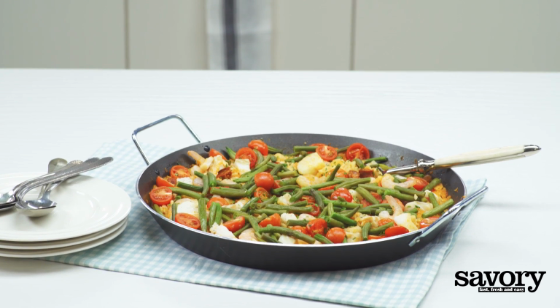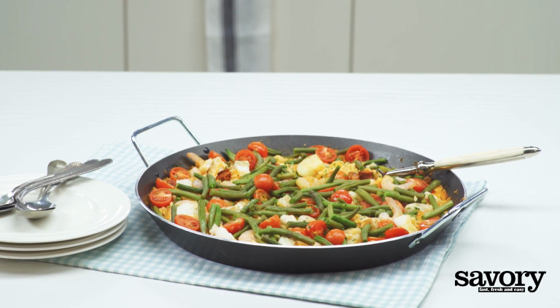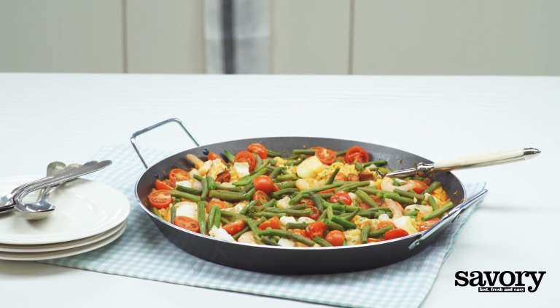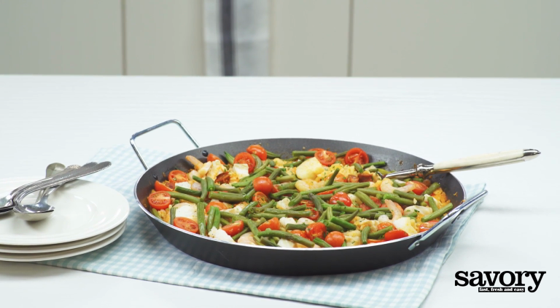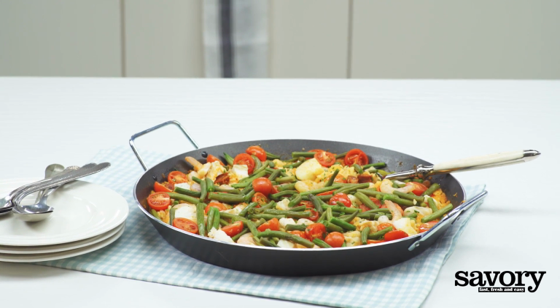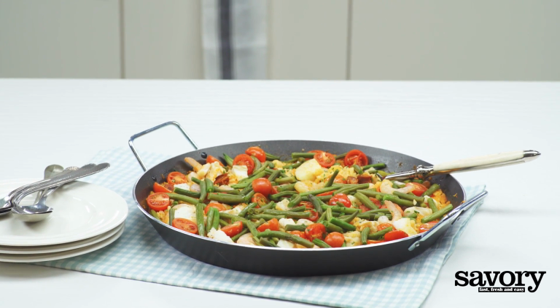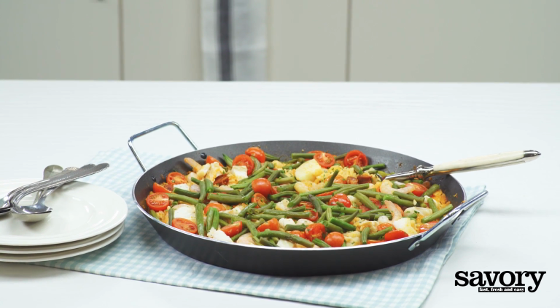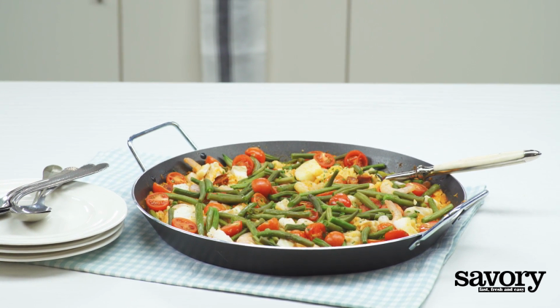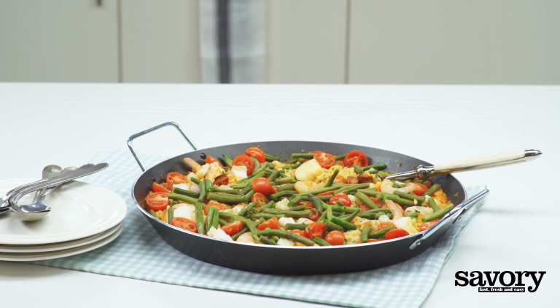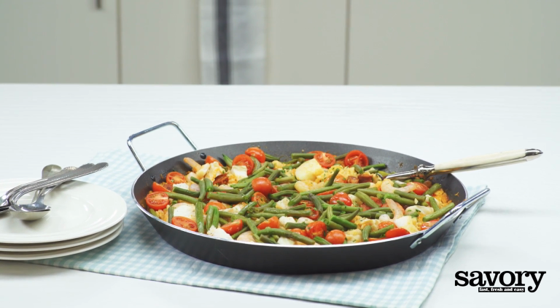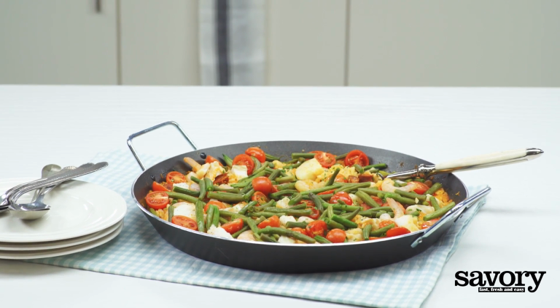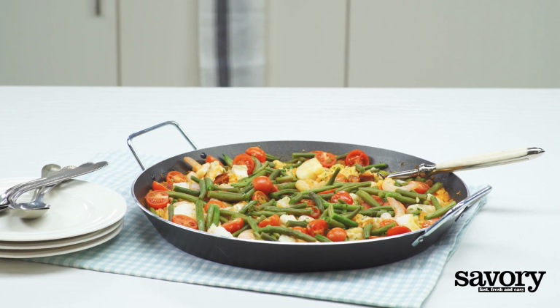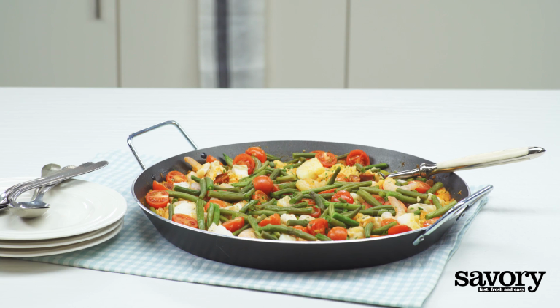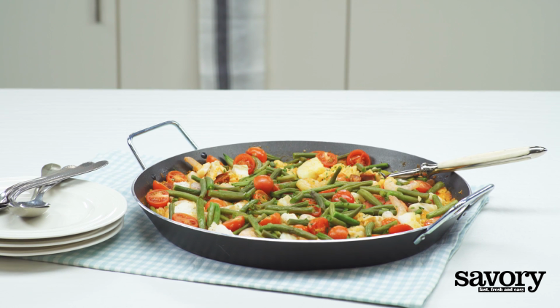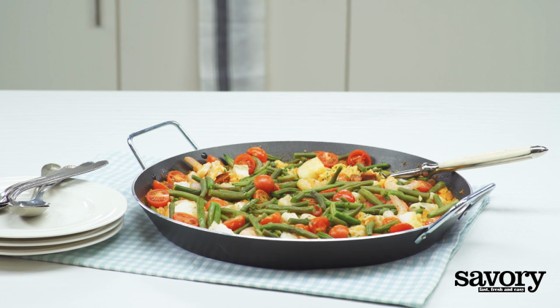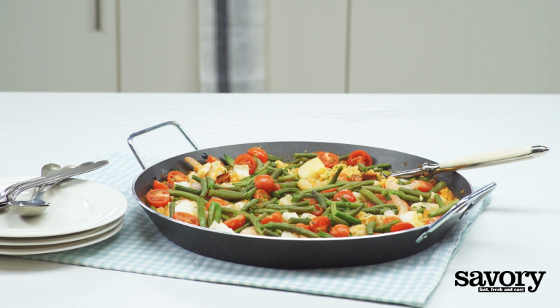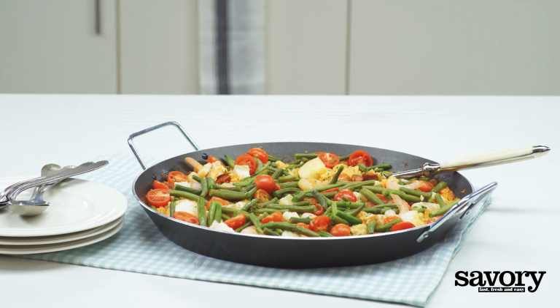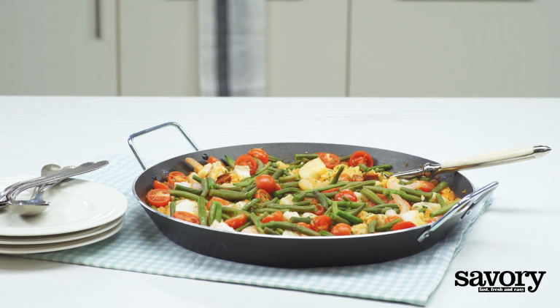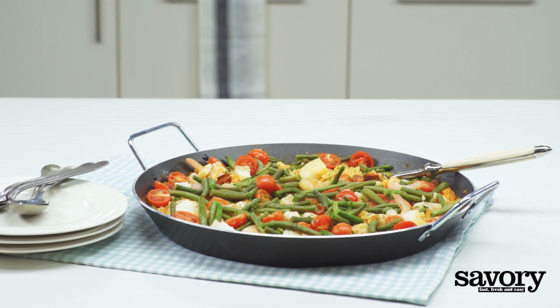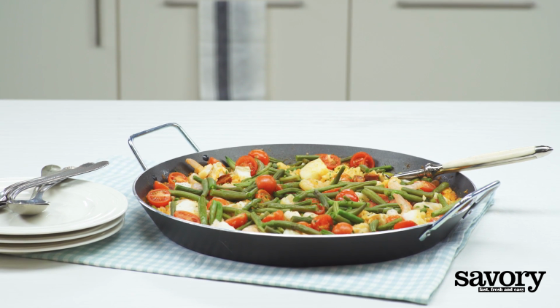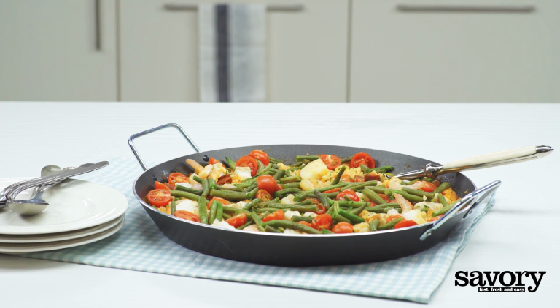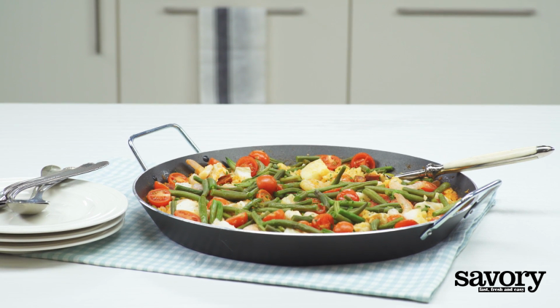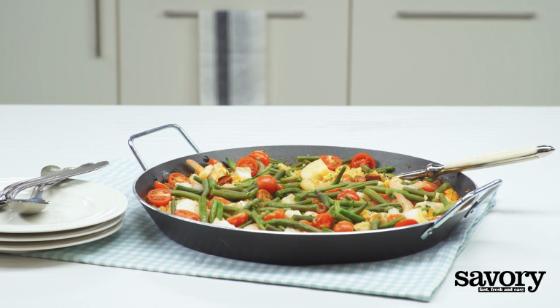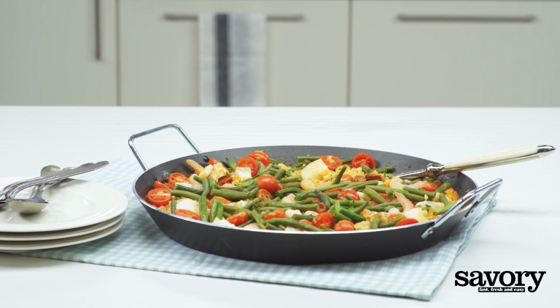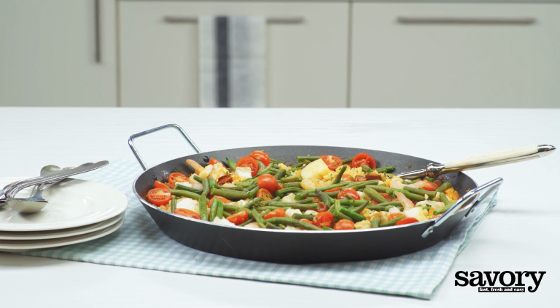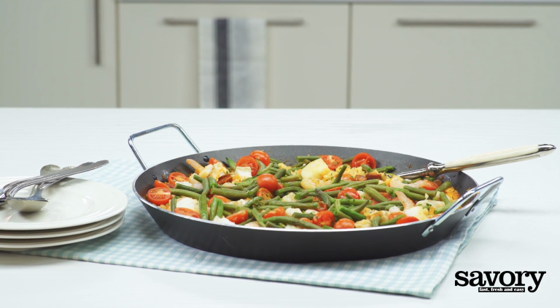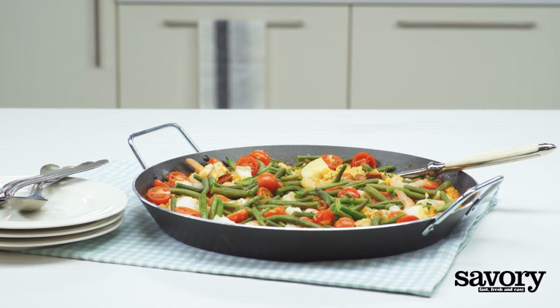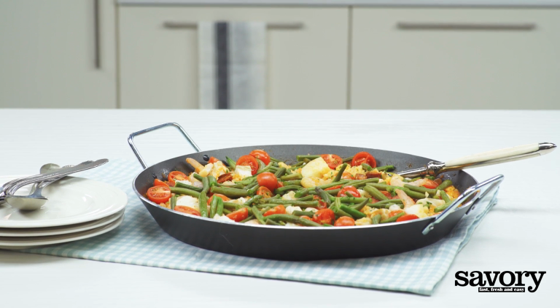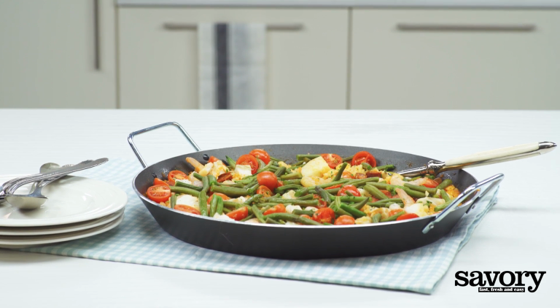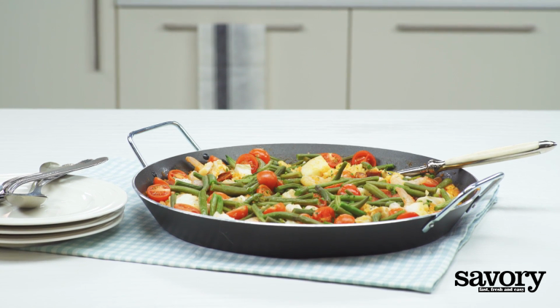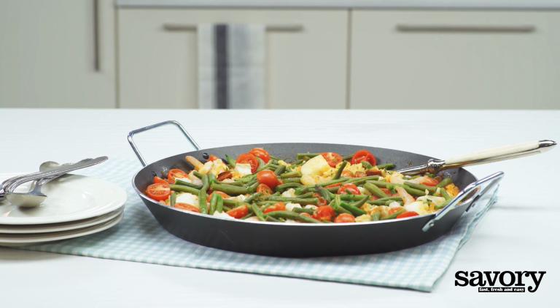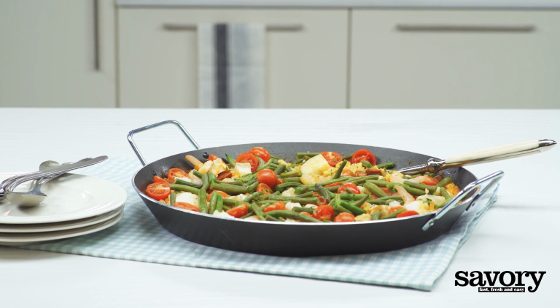That's all it takes to make savory and delicious paella with codfish.